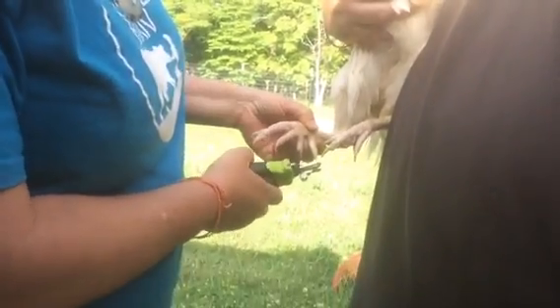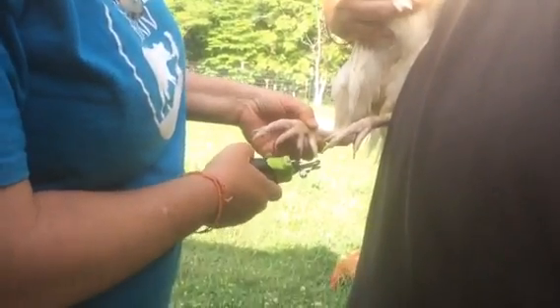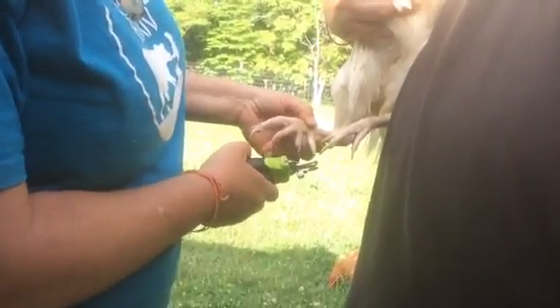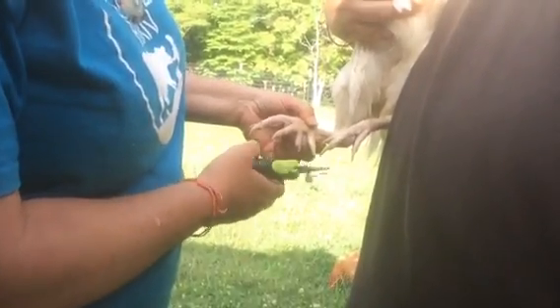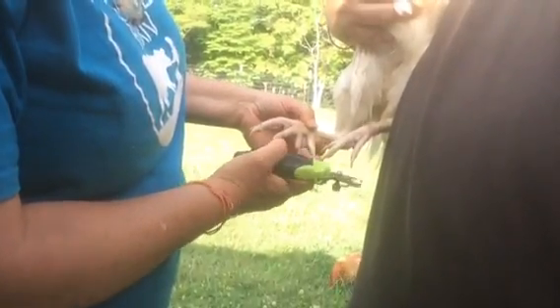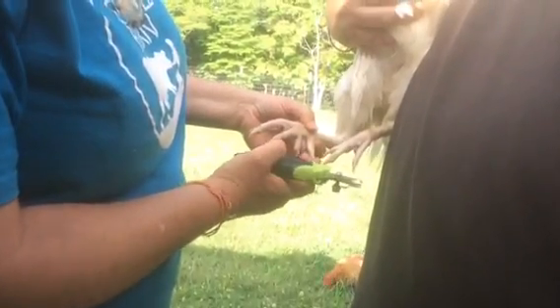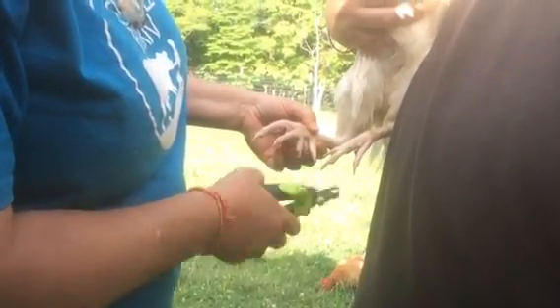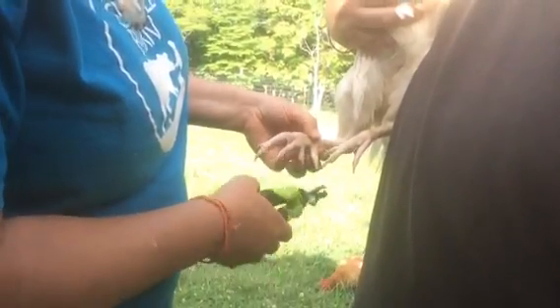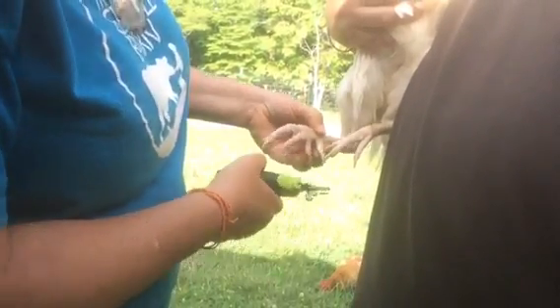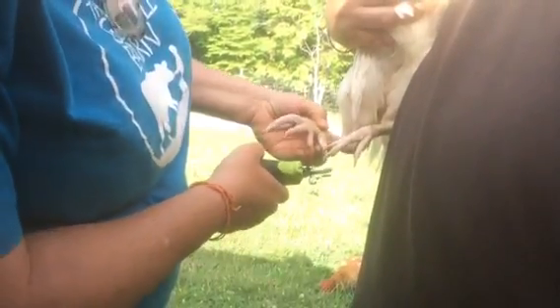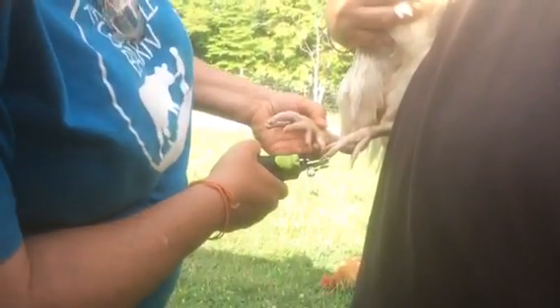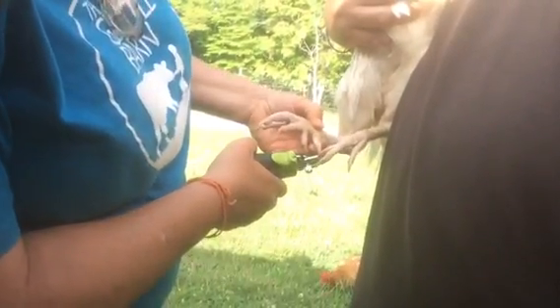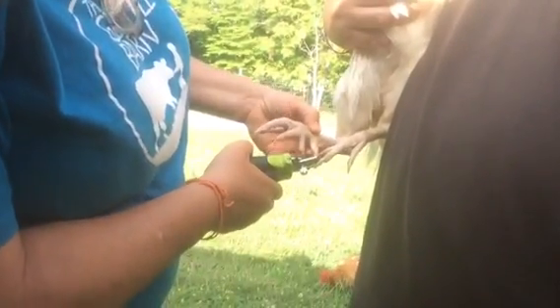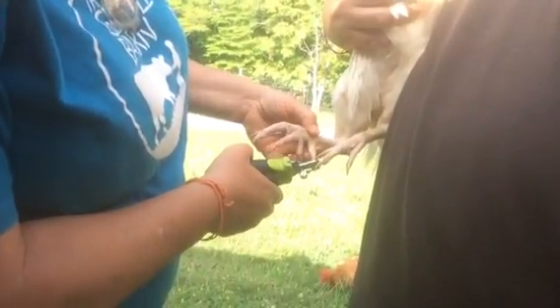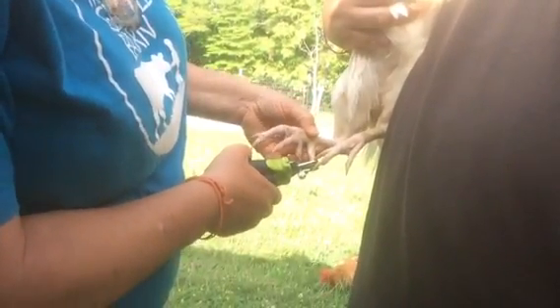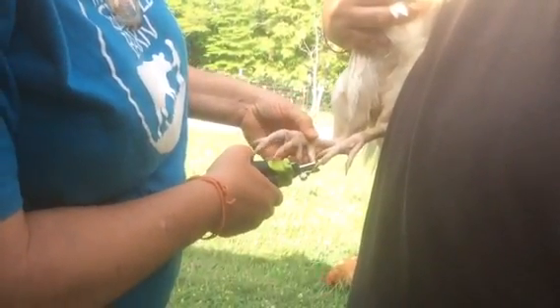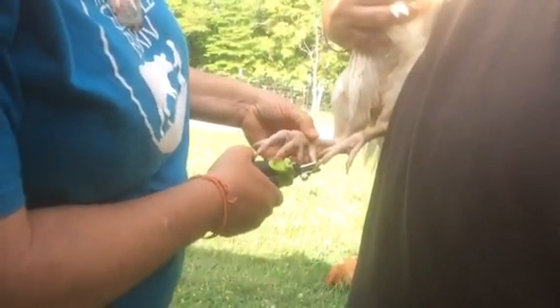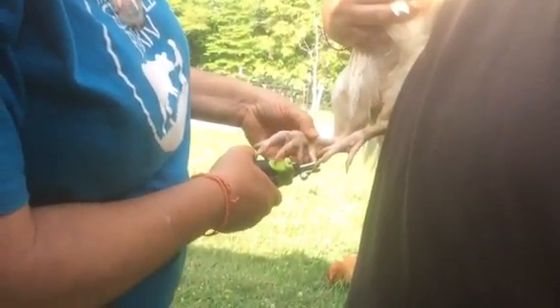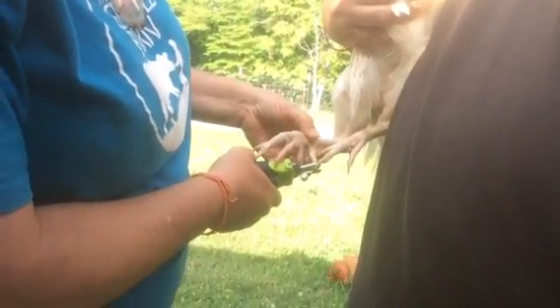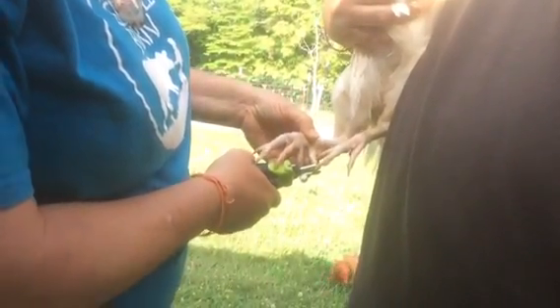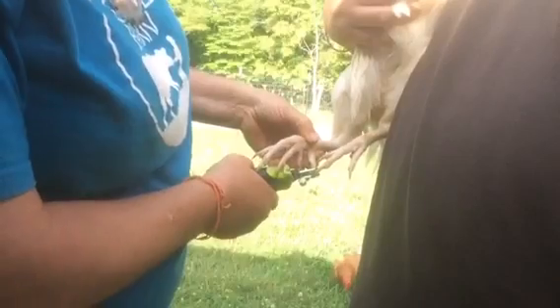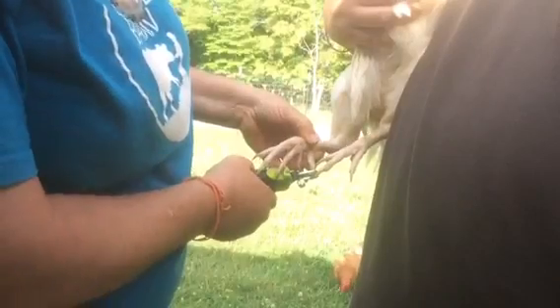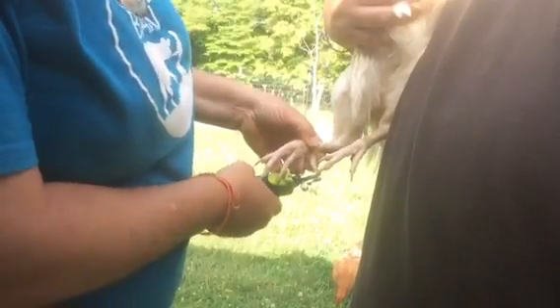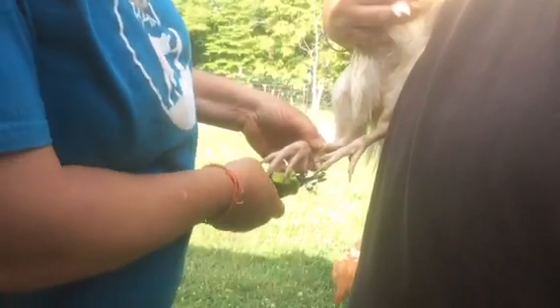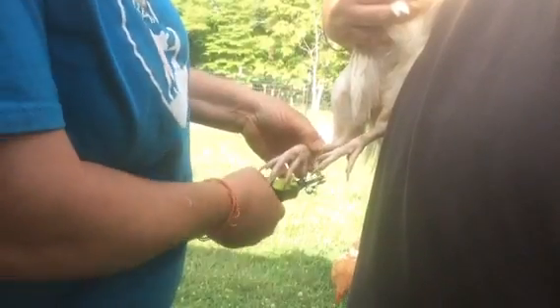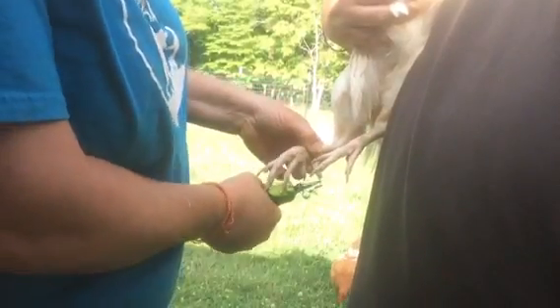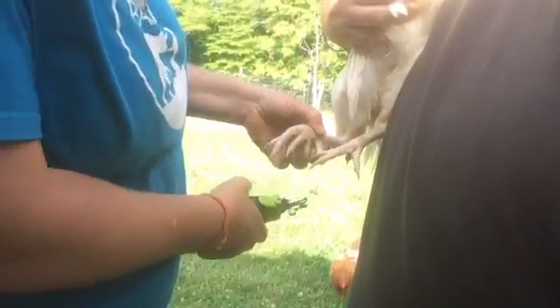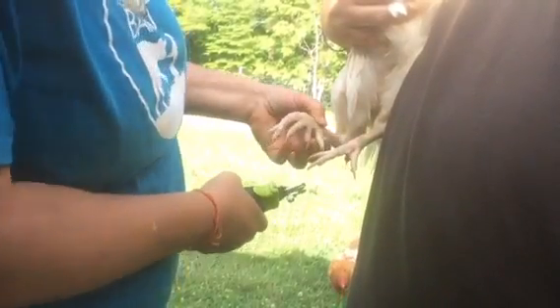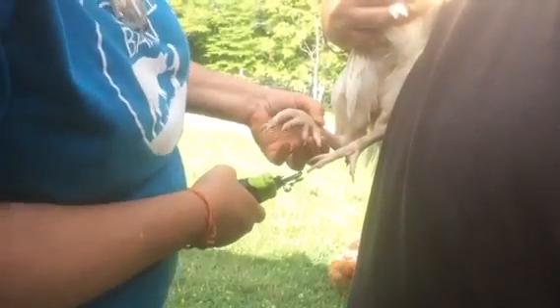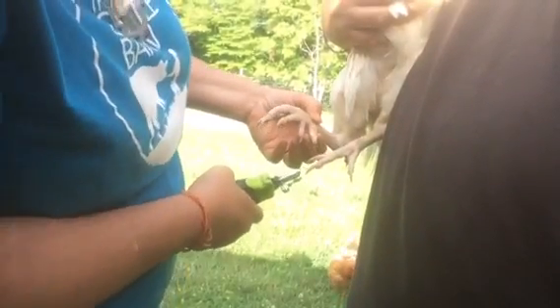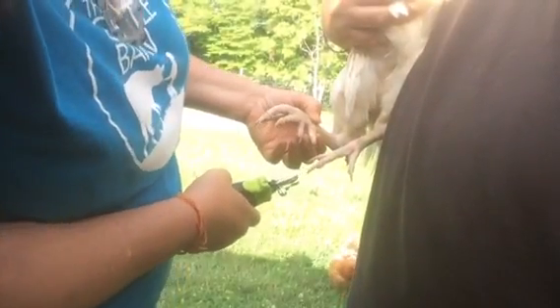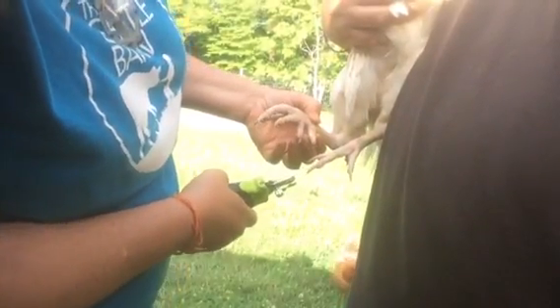I'm just going to start by taking just a little bit off to make sure that I don't make him bleed. You're being a very good boy, Rick Springfield.